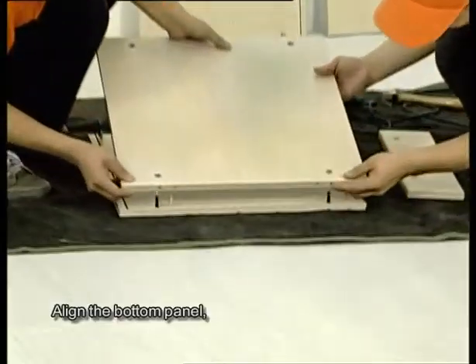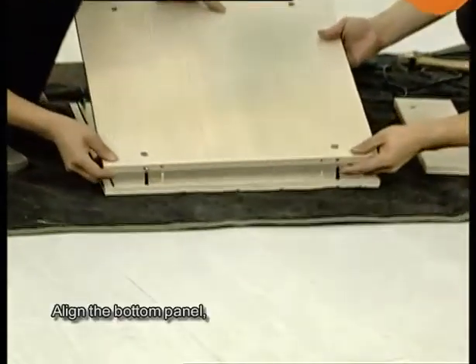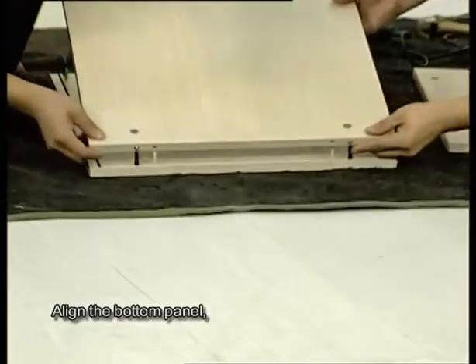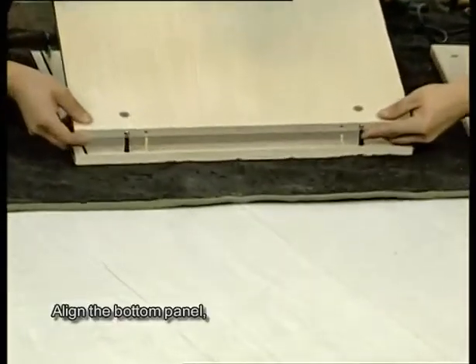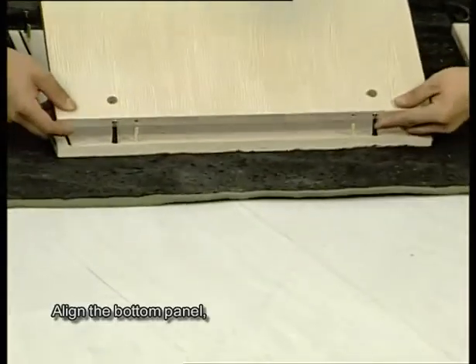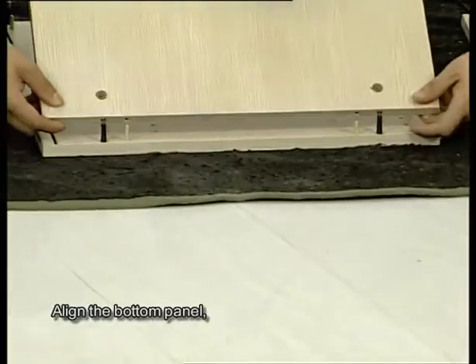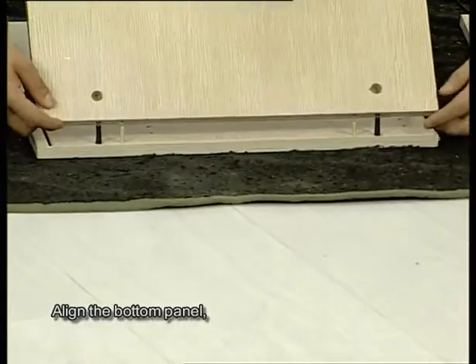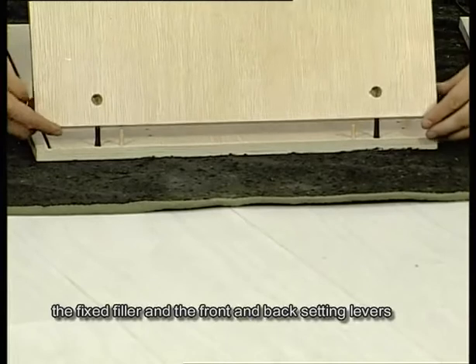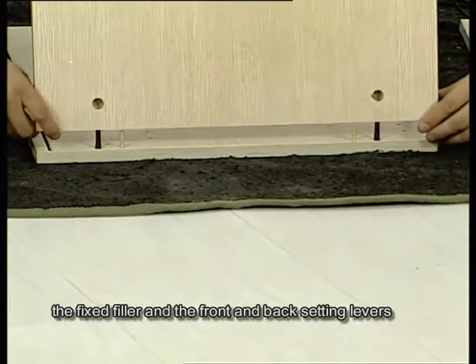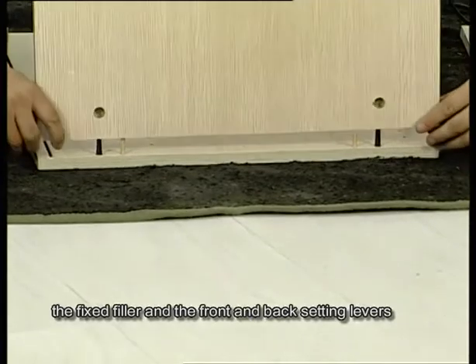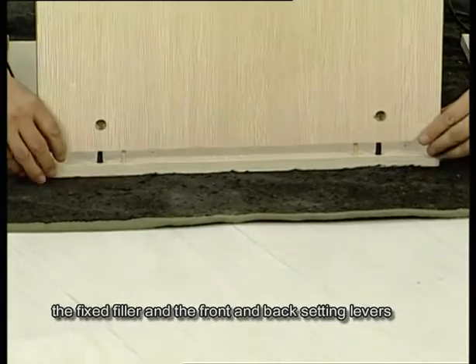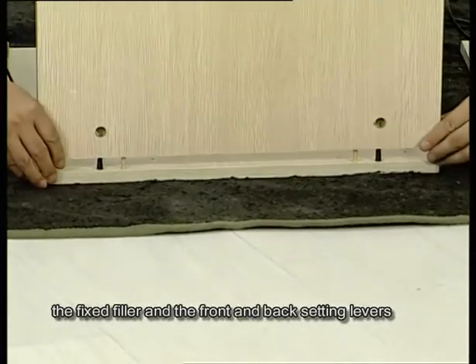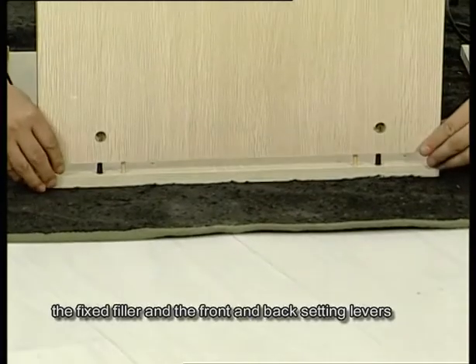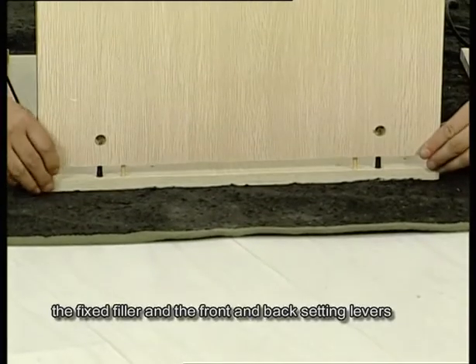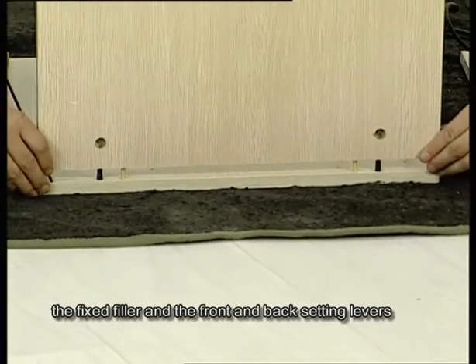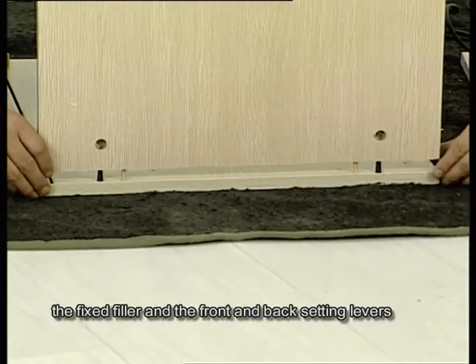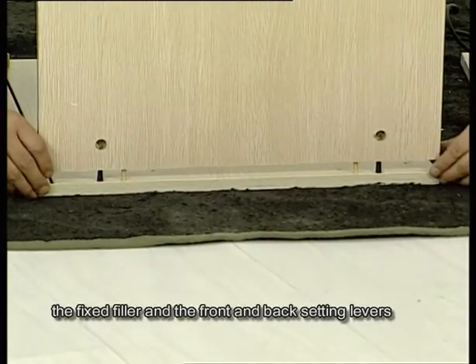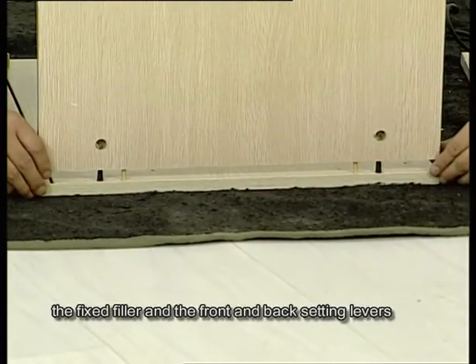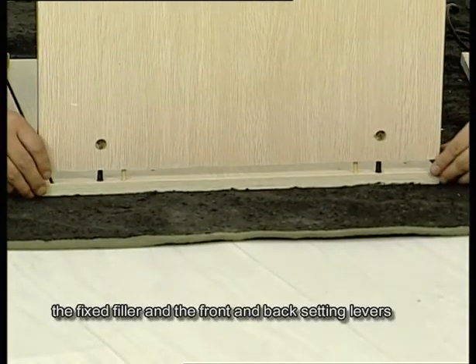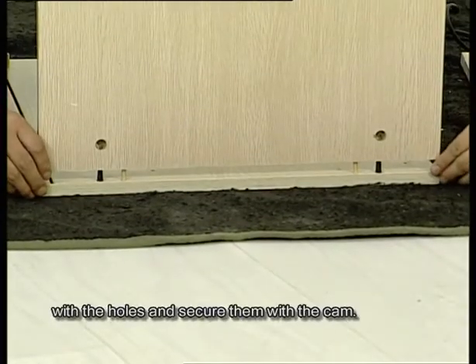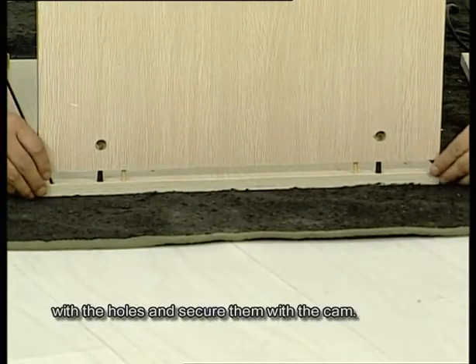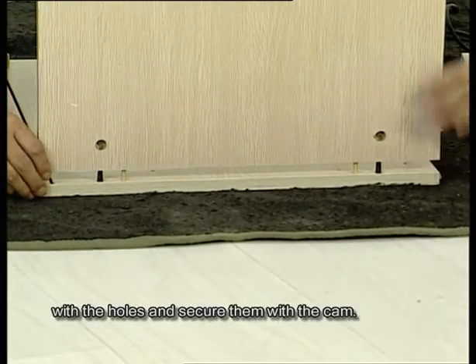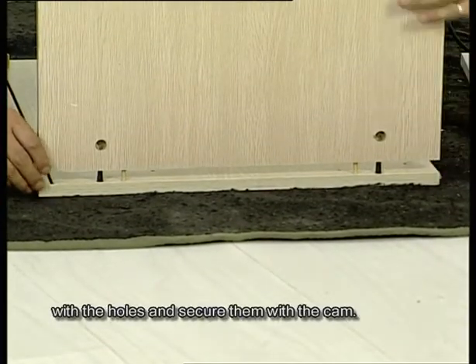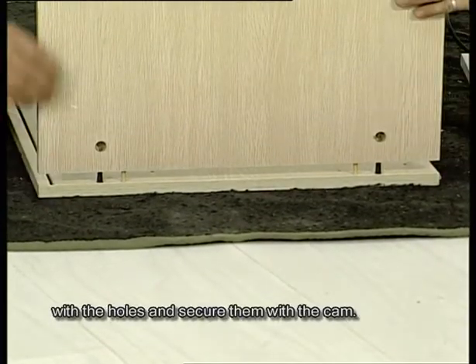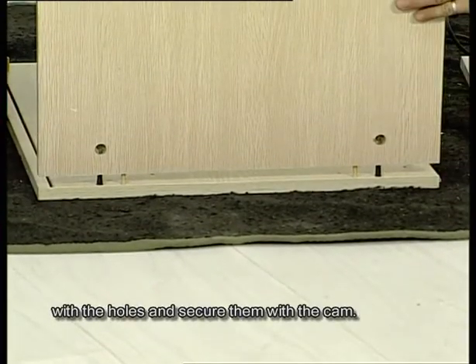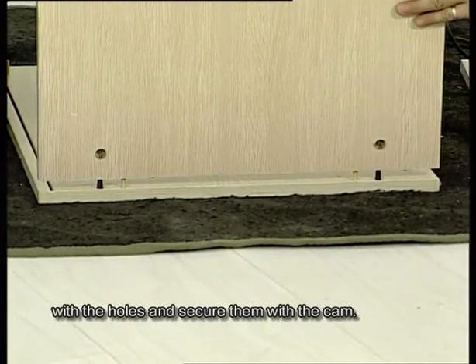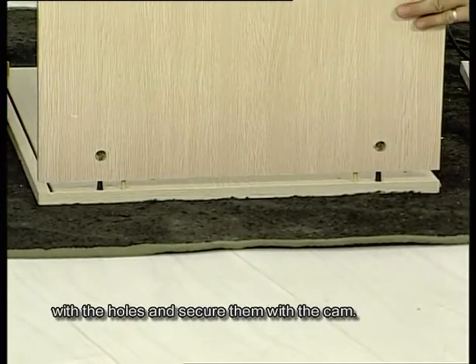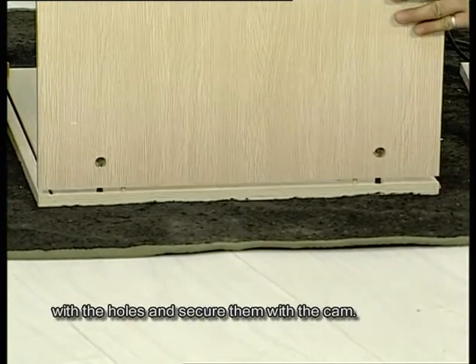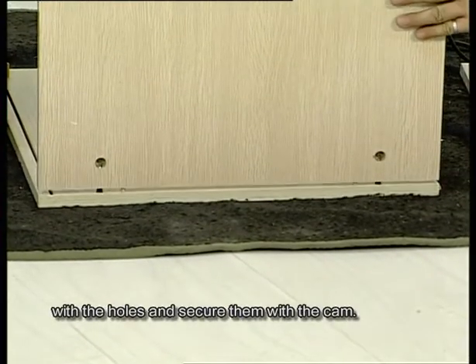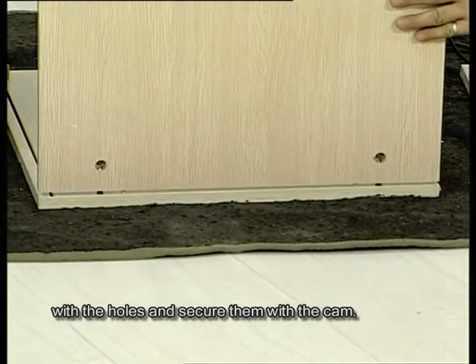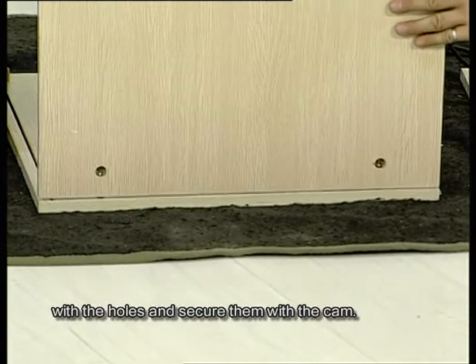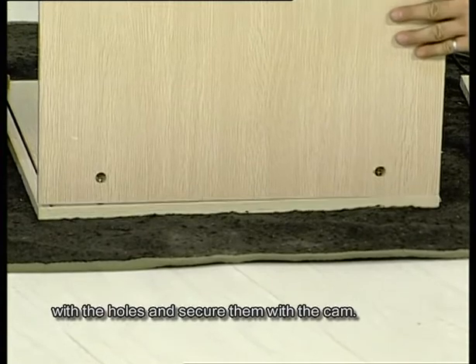Align the bottom panel, the fixed filler, and the front and back setting levers with the holes and secure them with the cam.